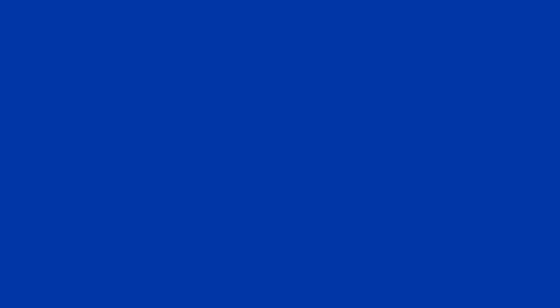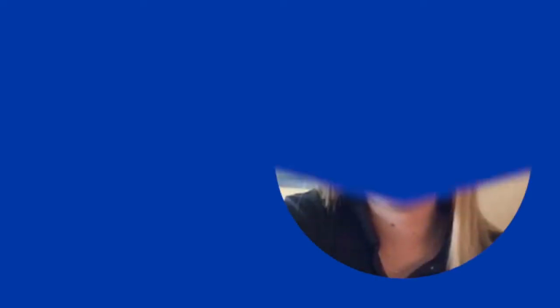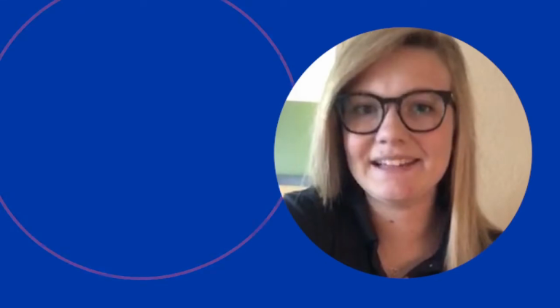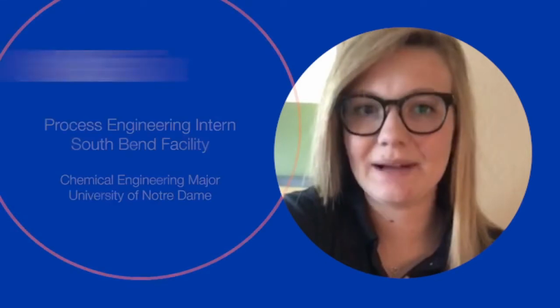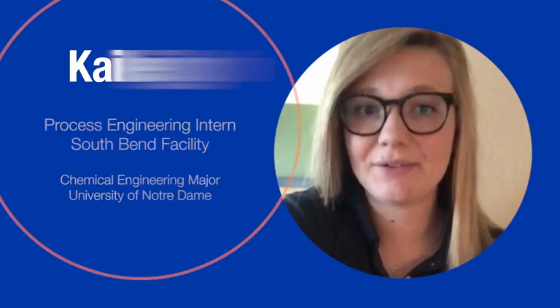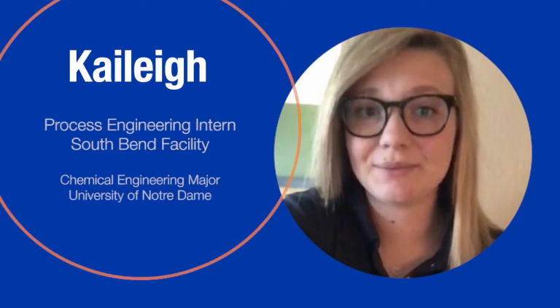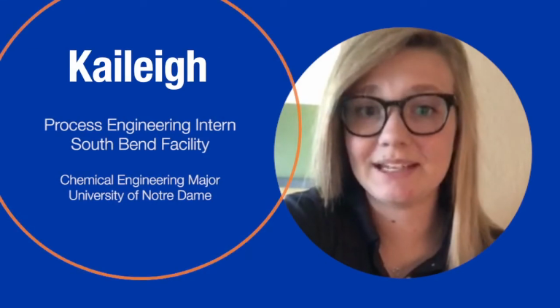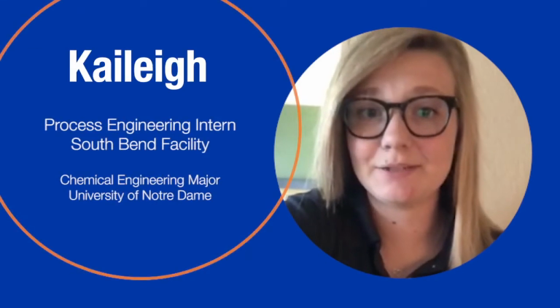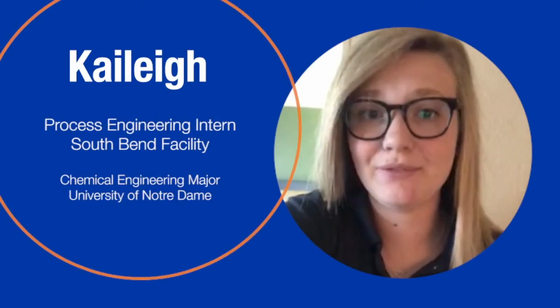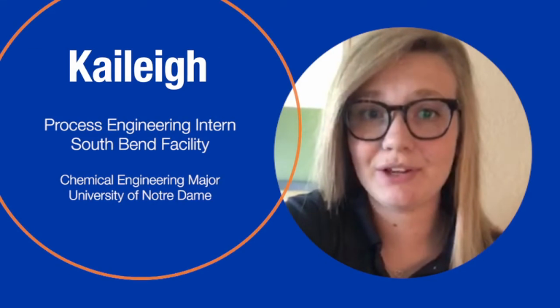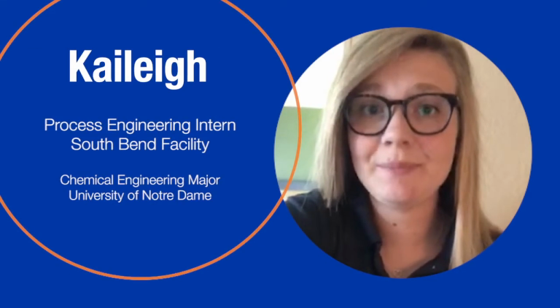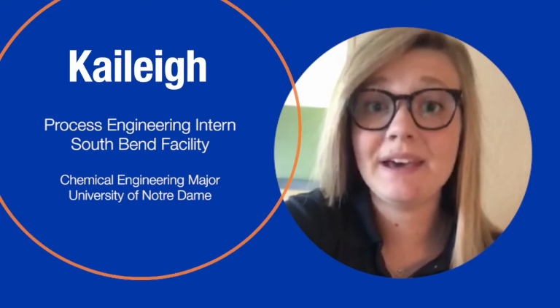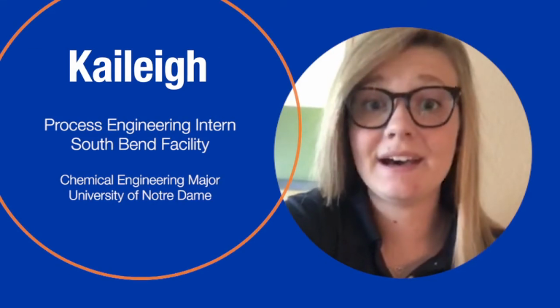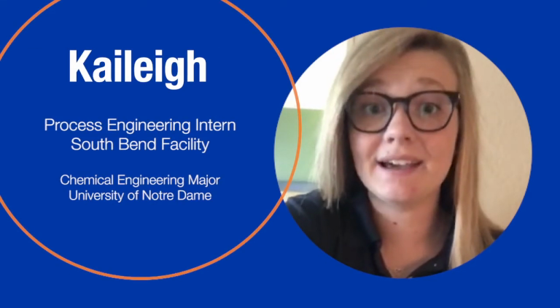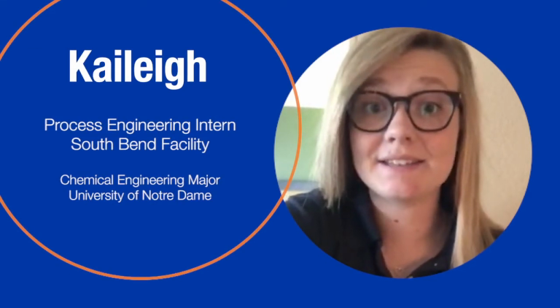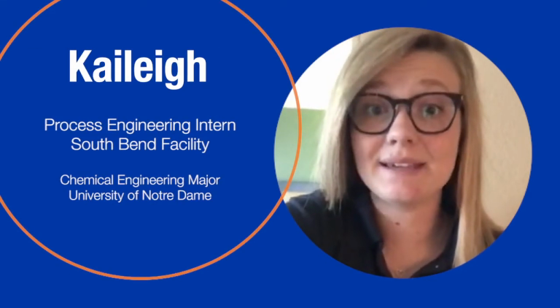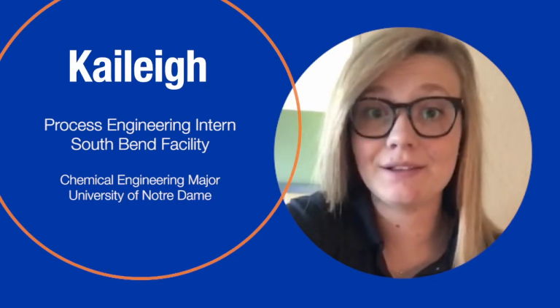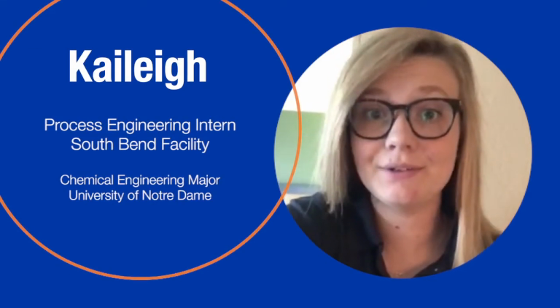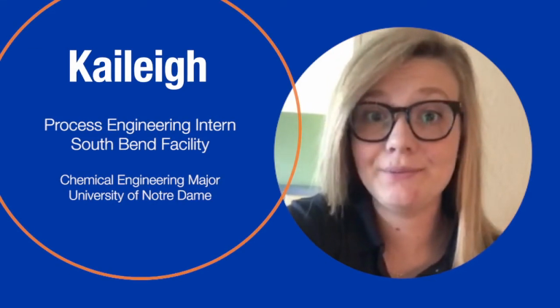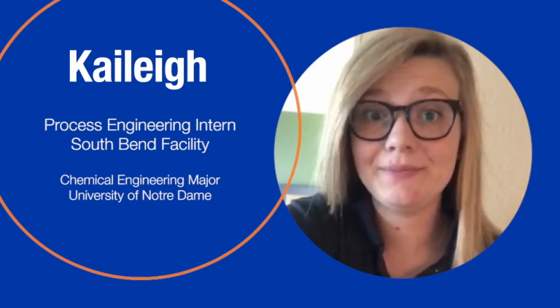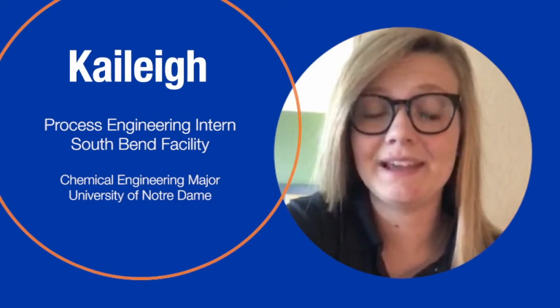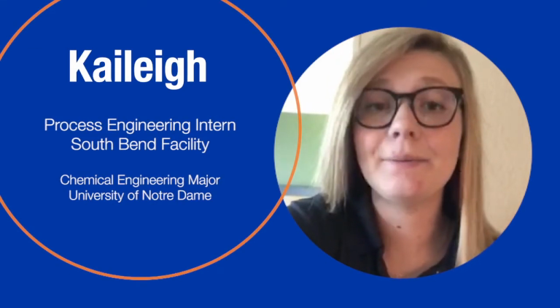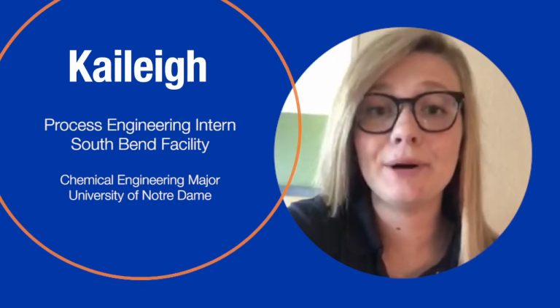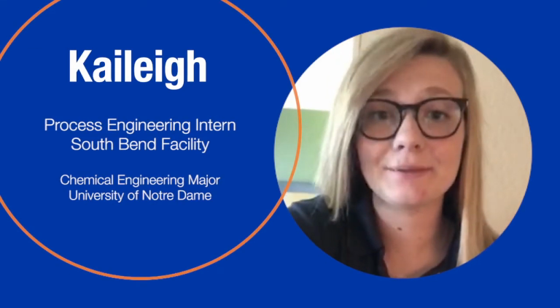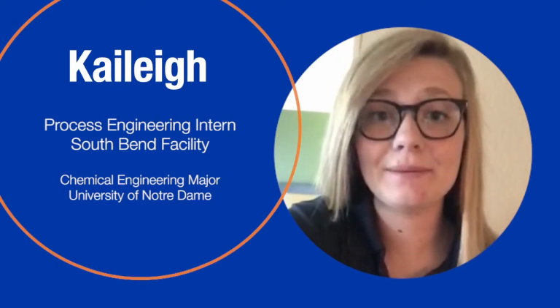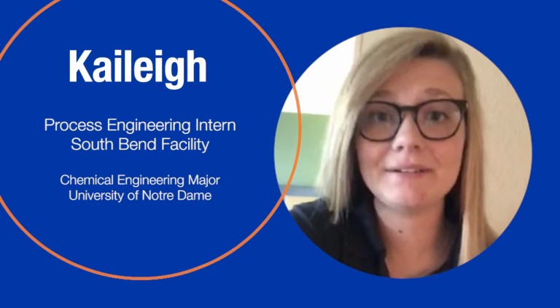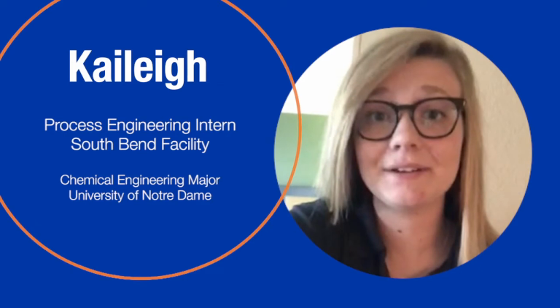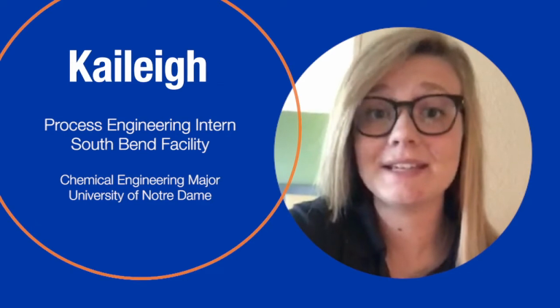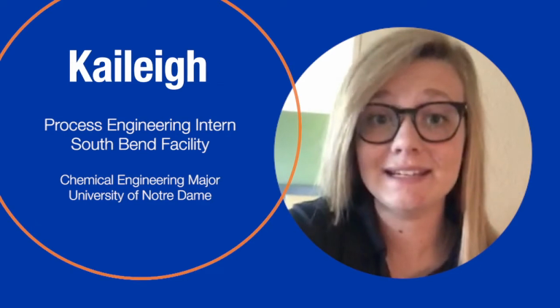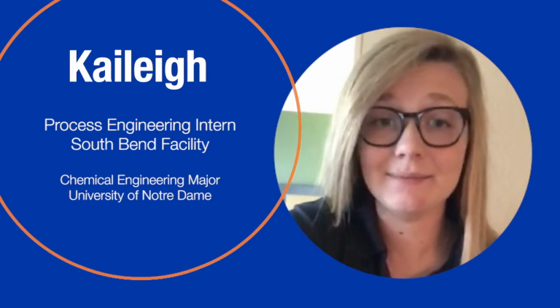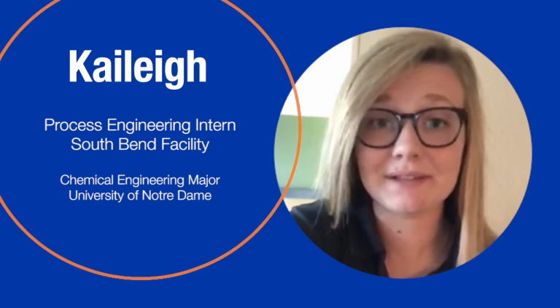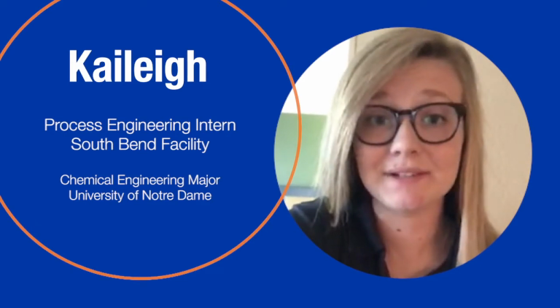At my first week at HB Fuller, I got to make glue — like, put the raw materials into the mixers. It was awesome.